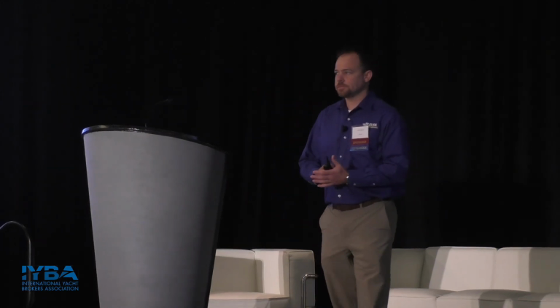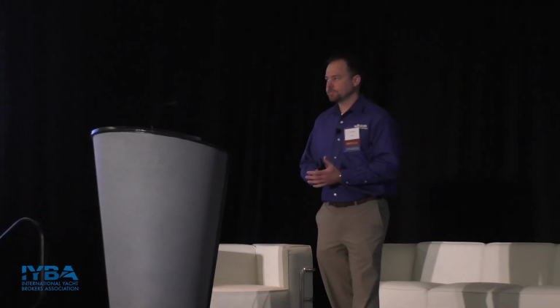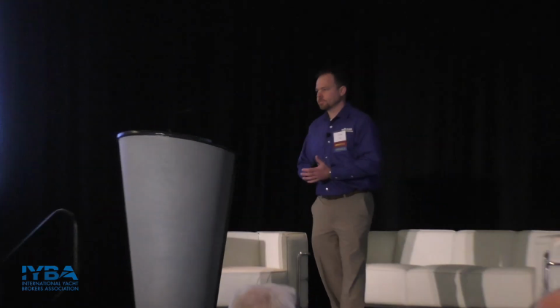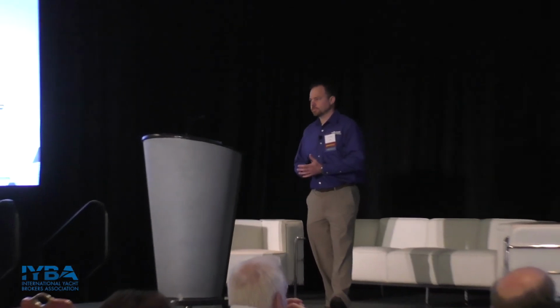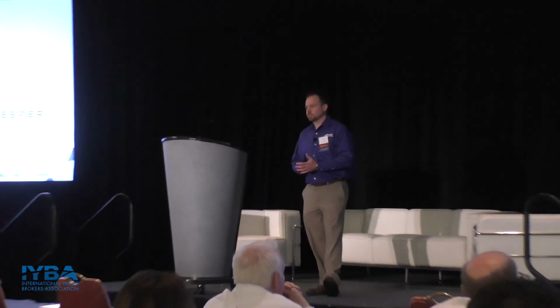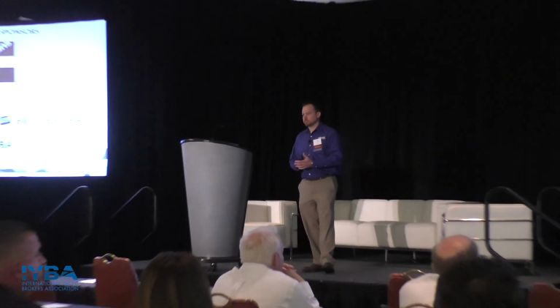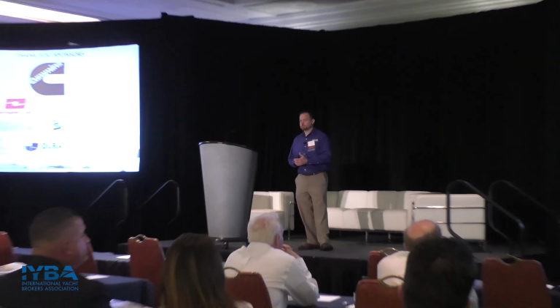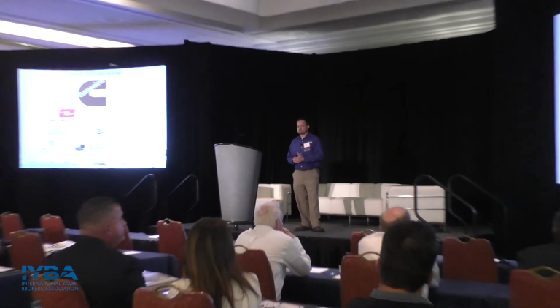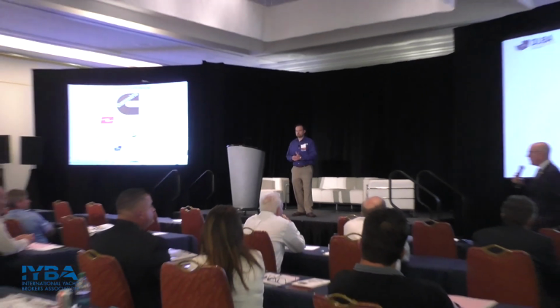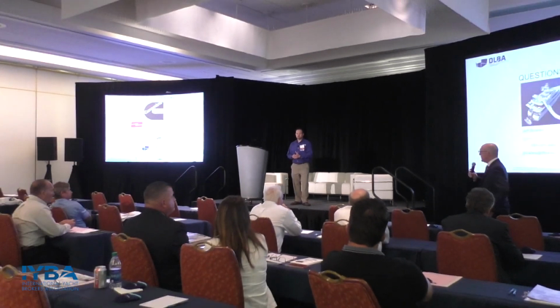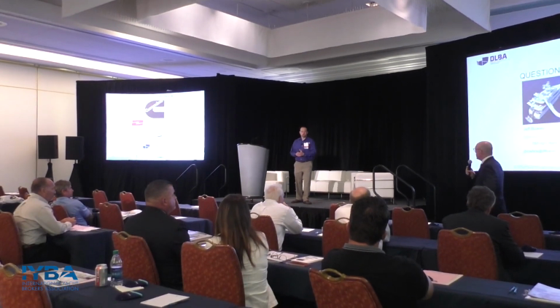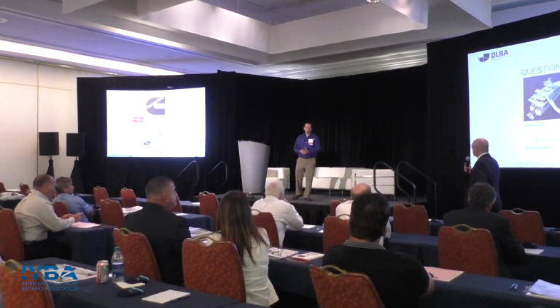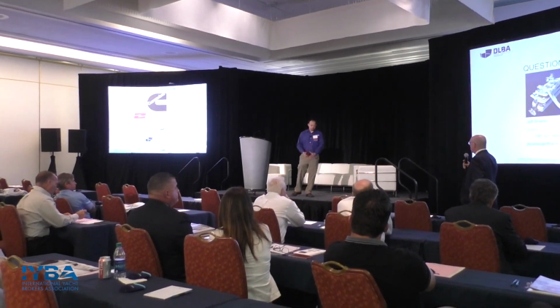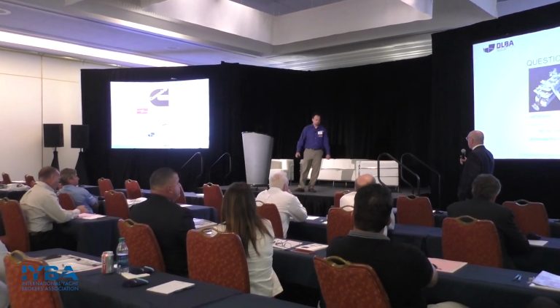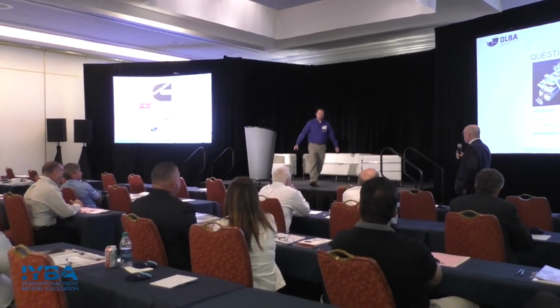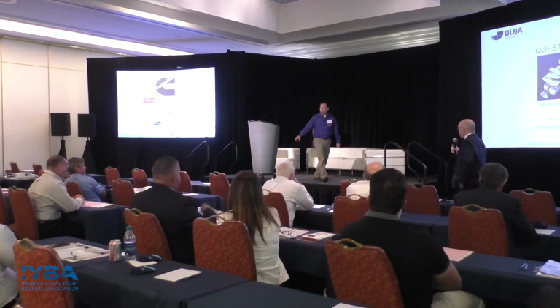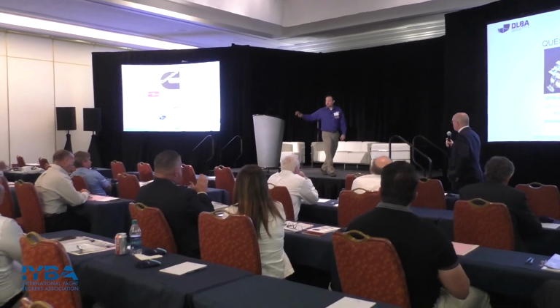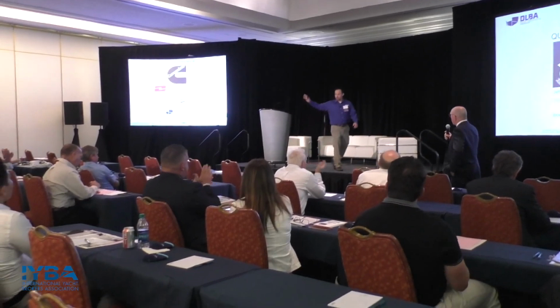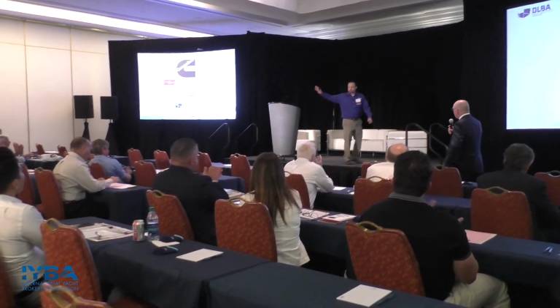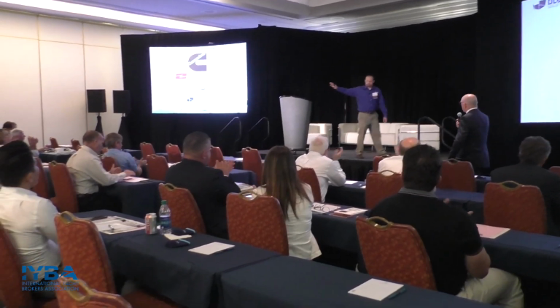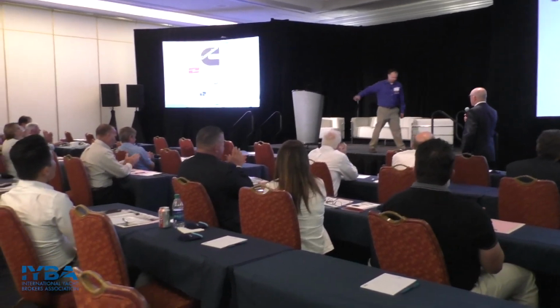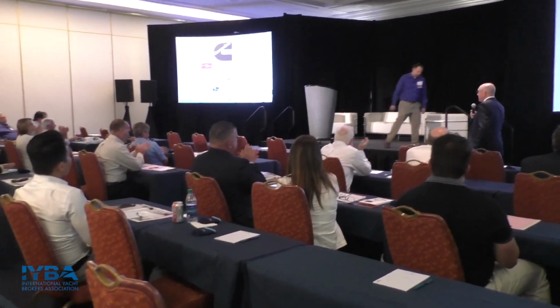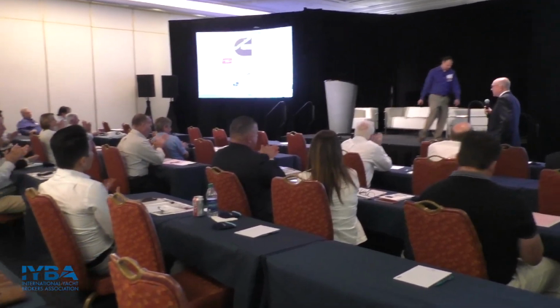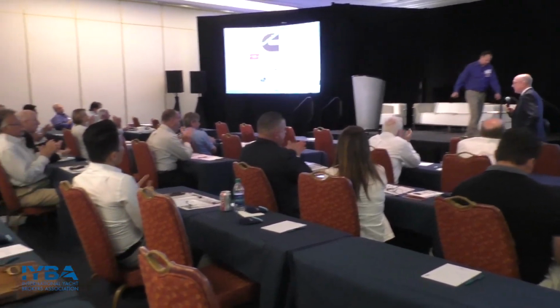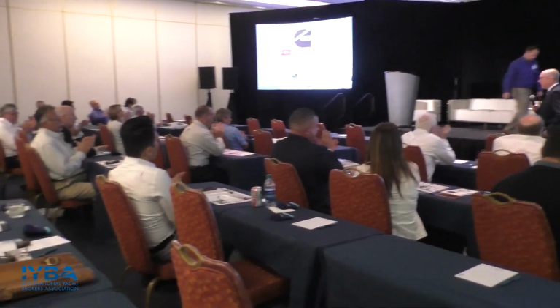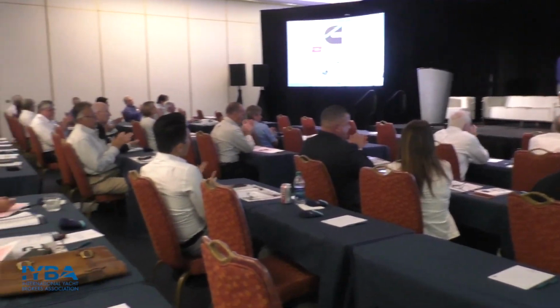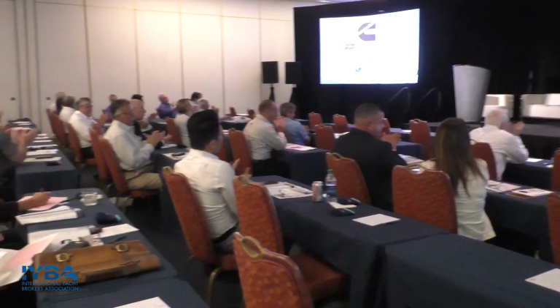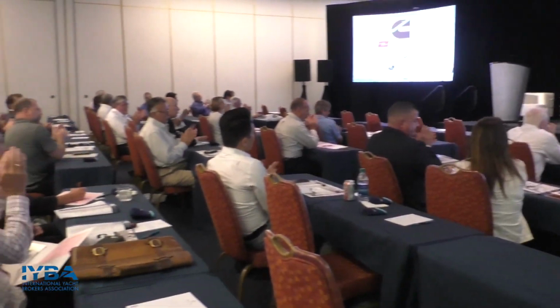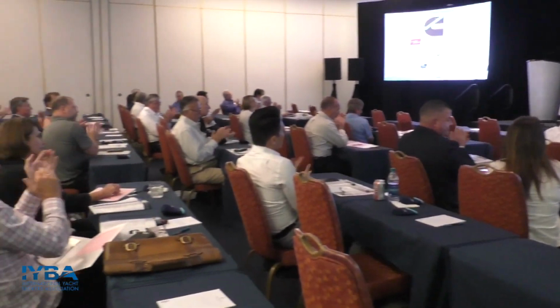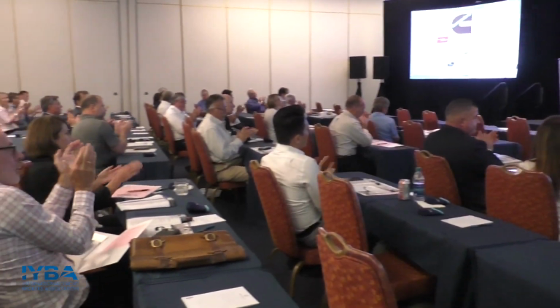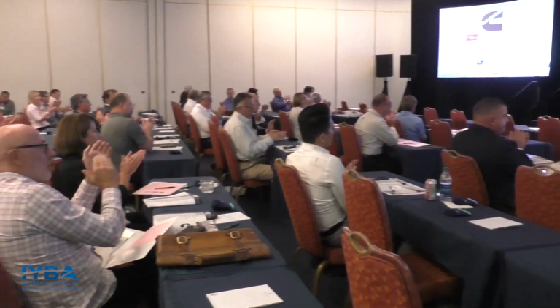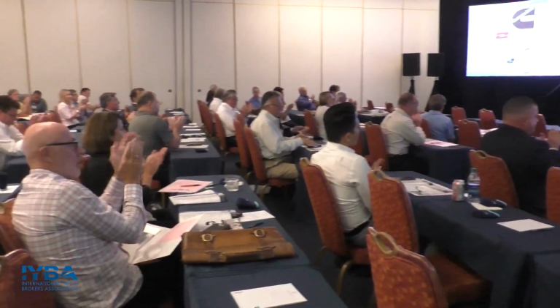Excellent. Thank you very much. Thanks, everyone. Excellent presentation. We'll be right back.